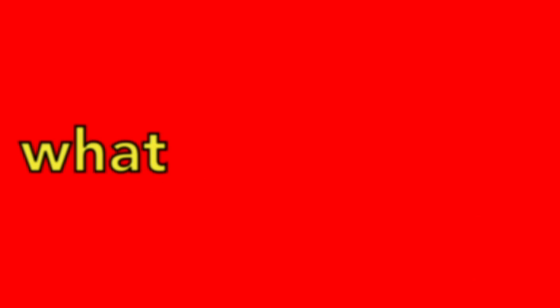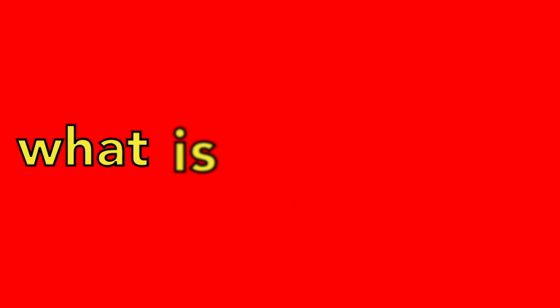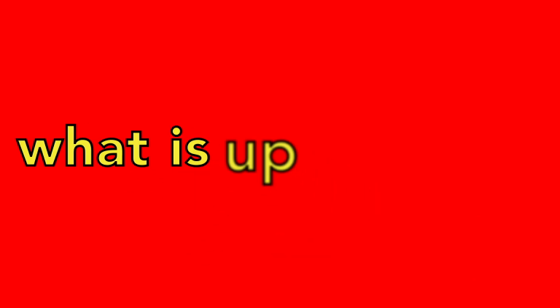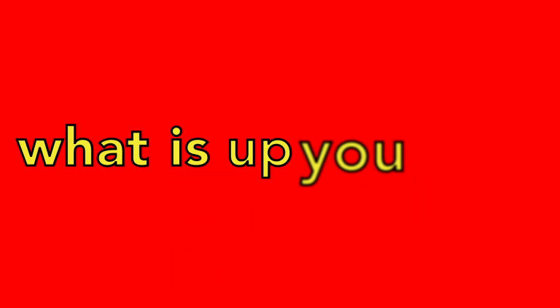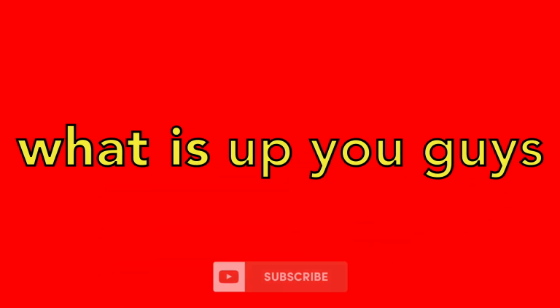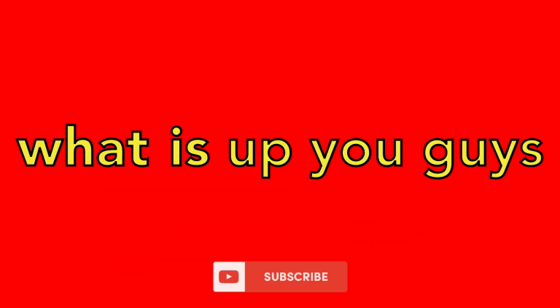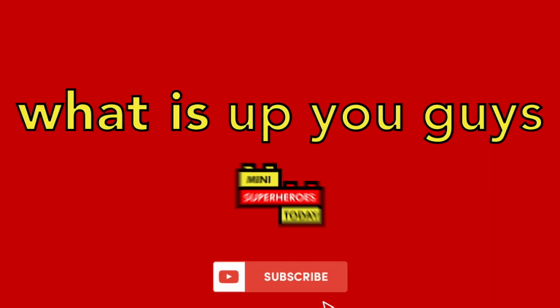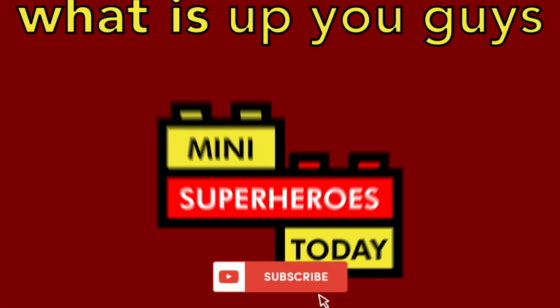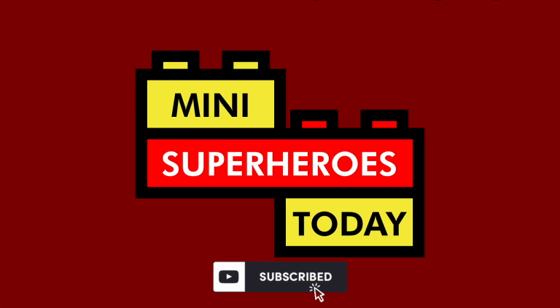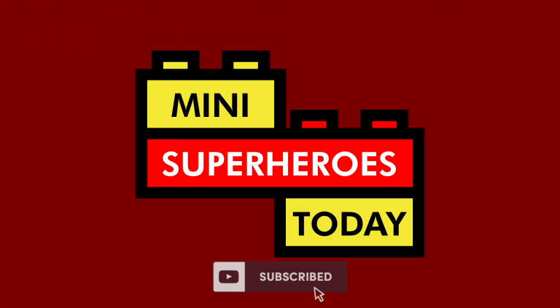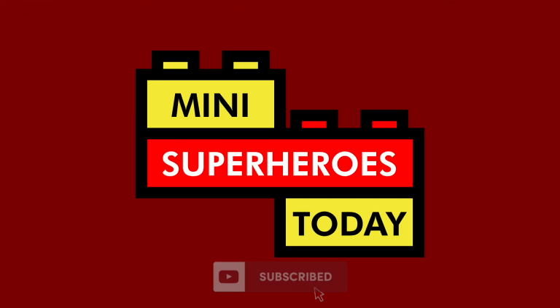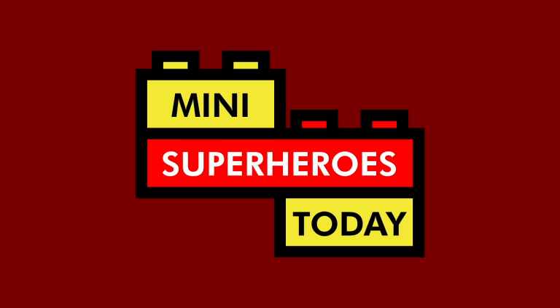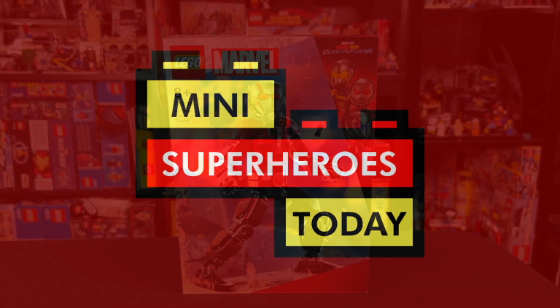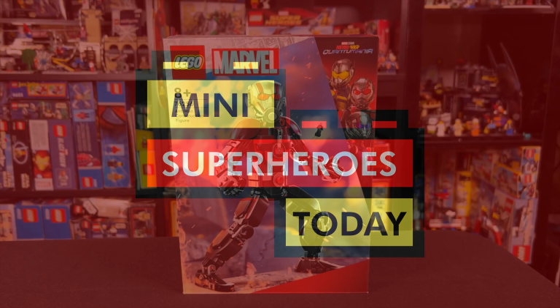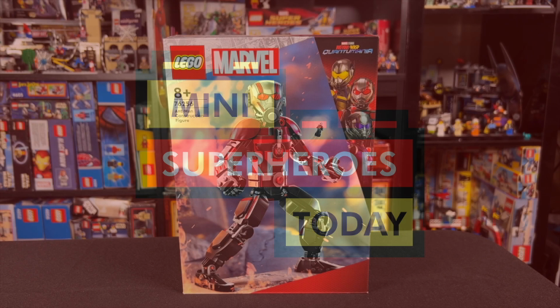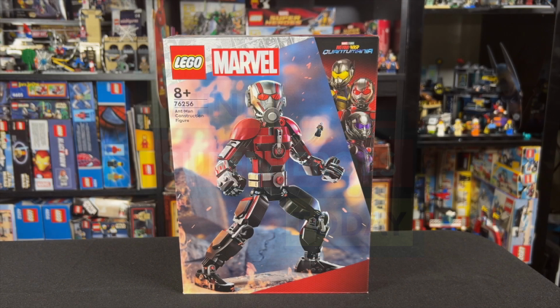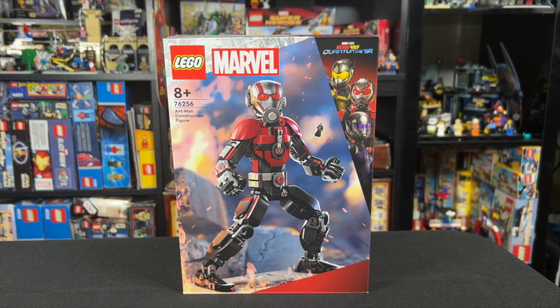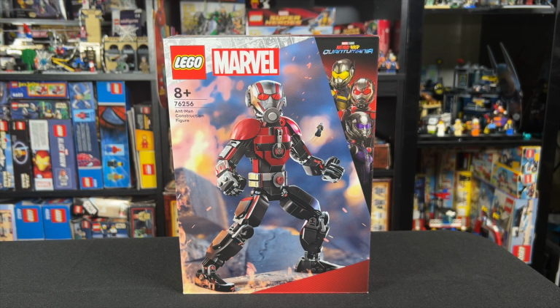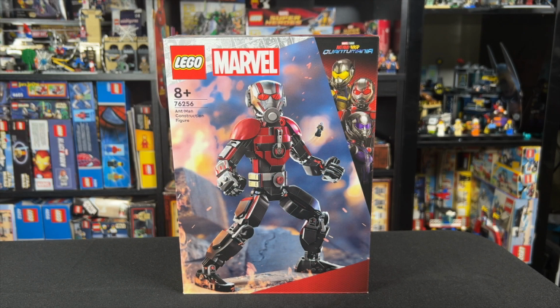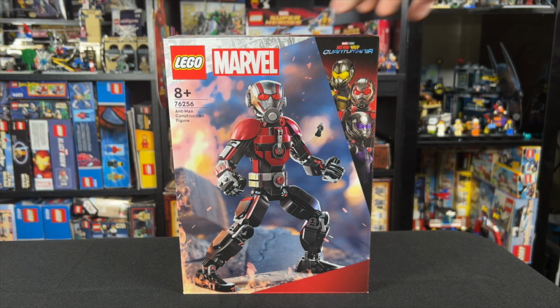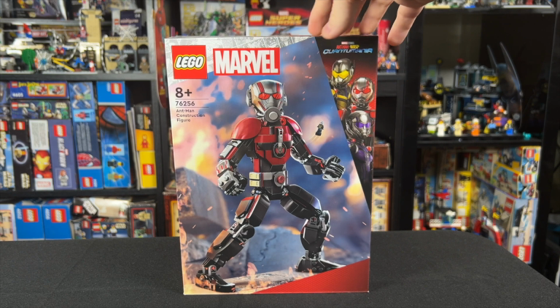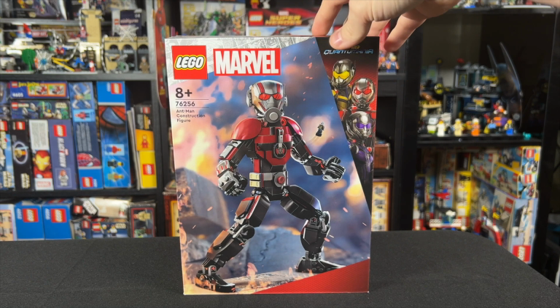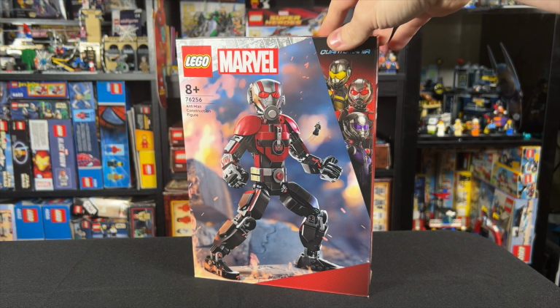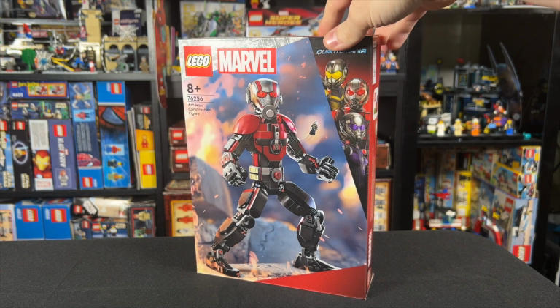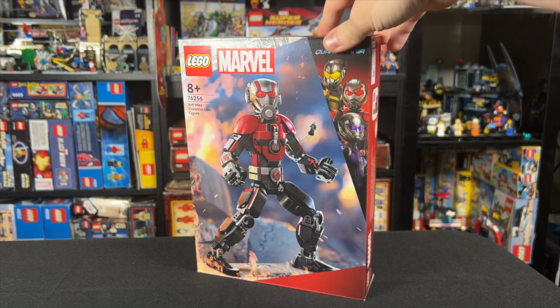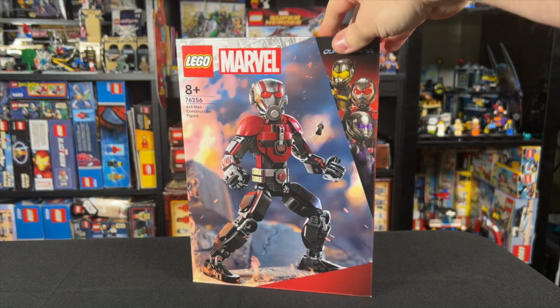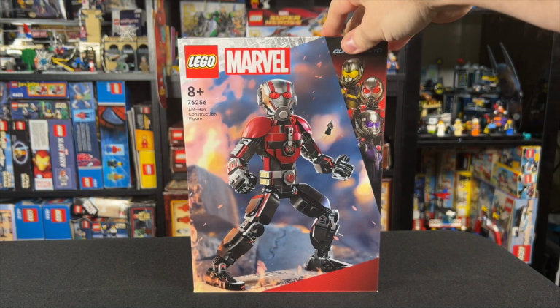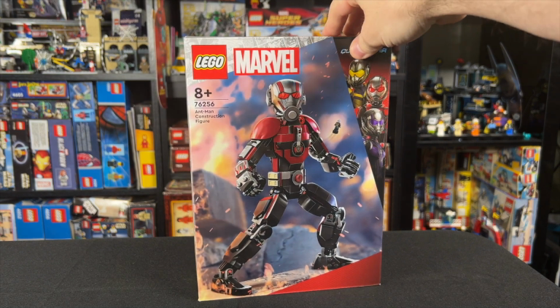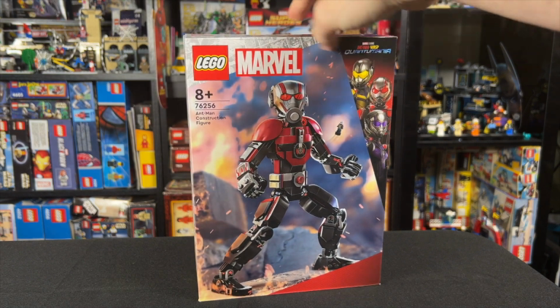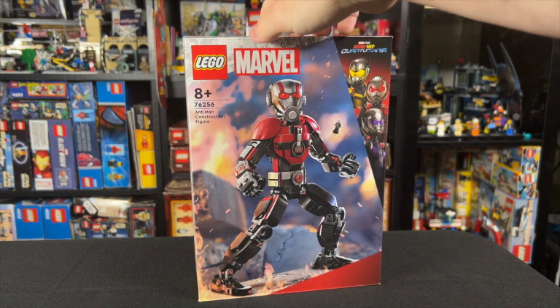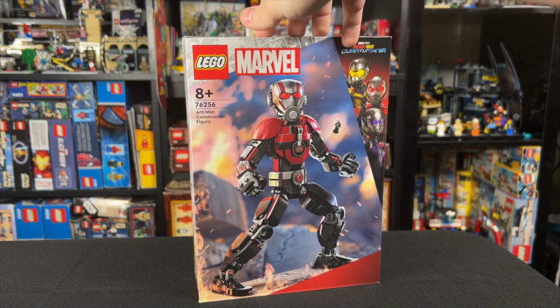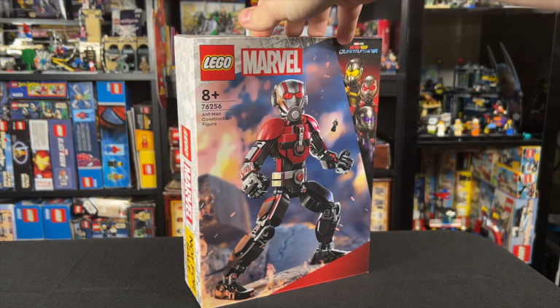What is up, you guys? This is Mini Superheroes Today. Hey guys, in this video, I've got the Ant-Man construction figure here in the box.